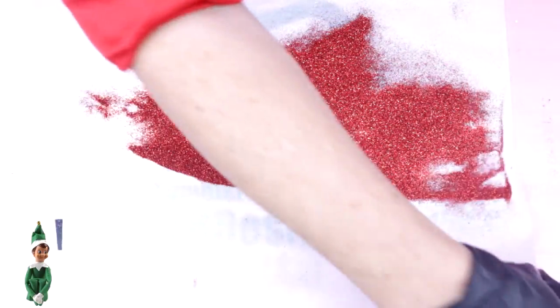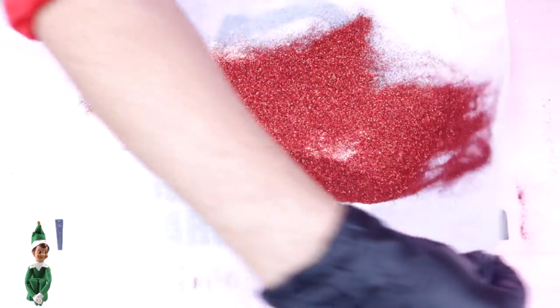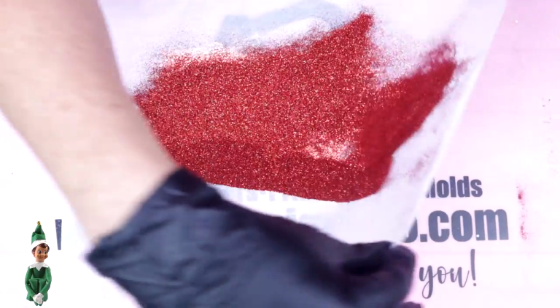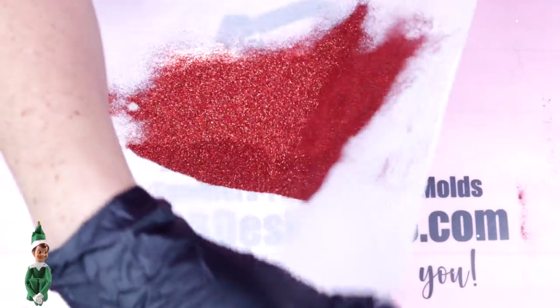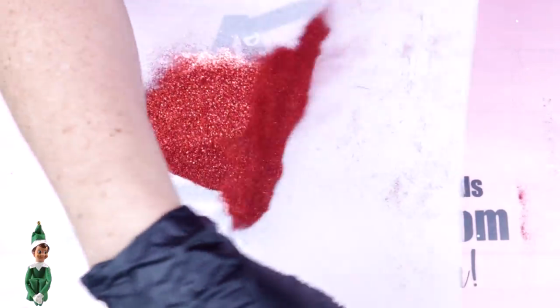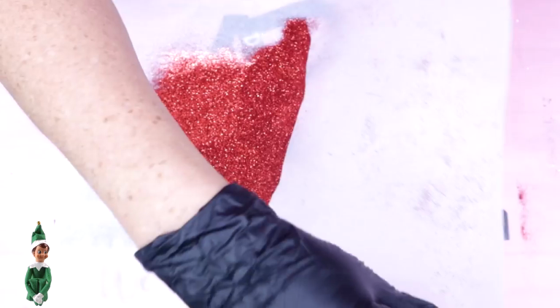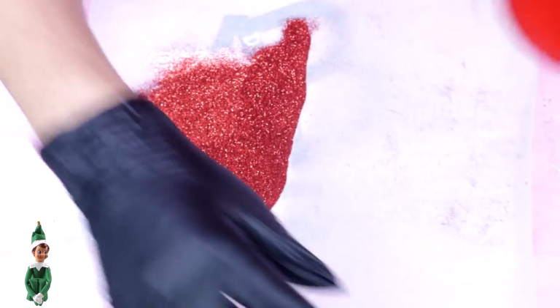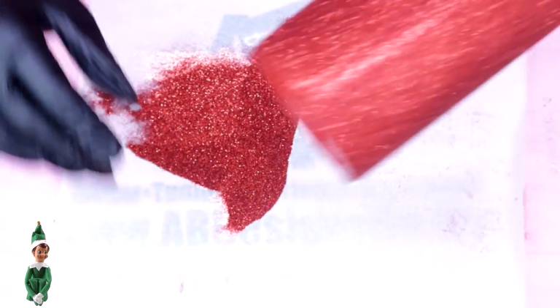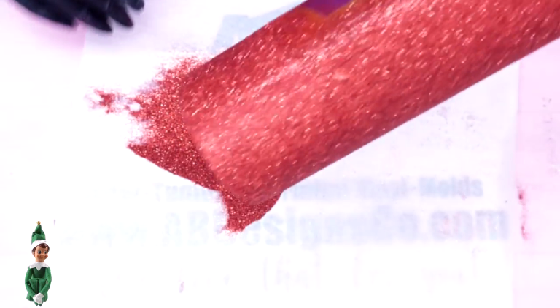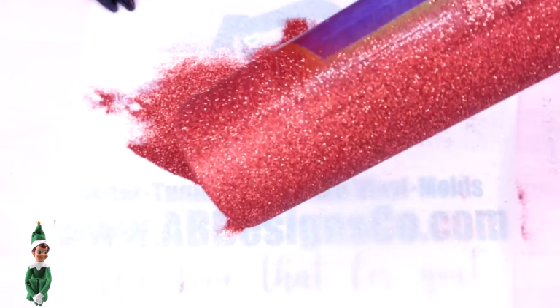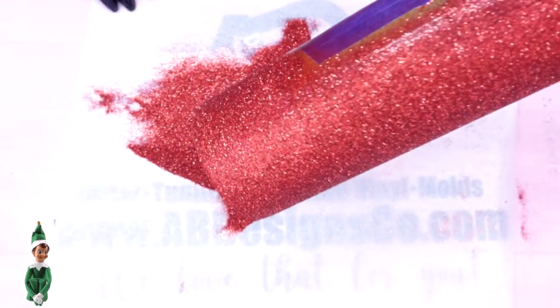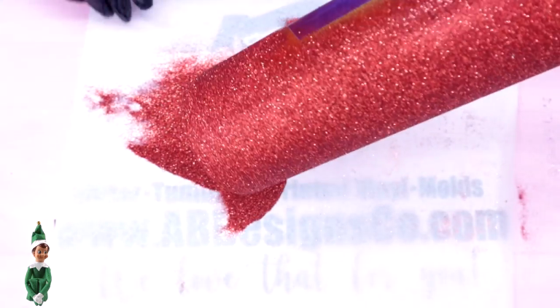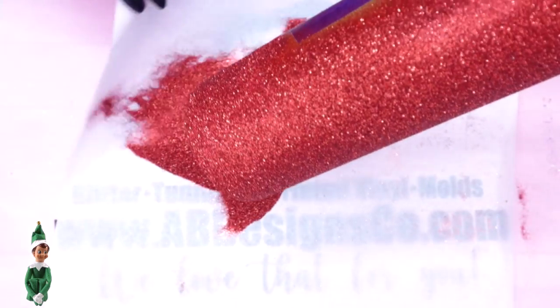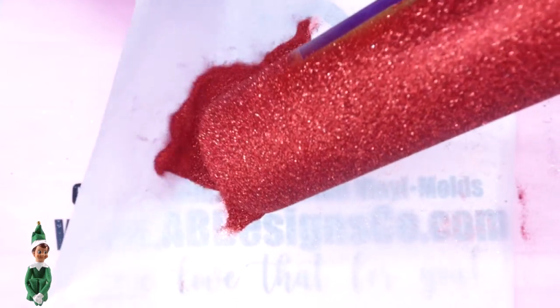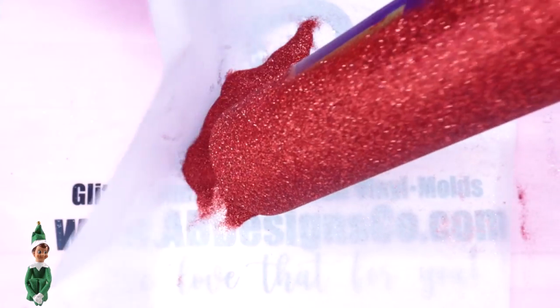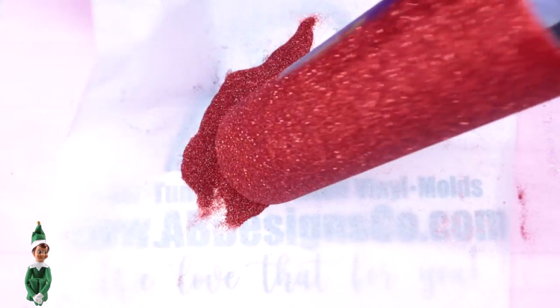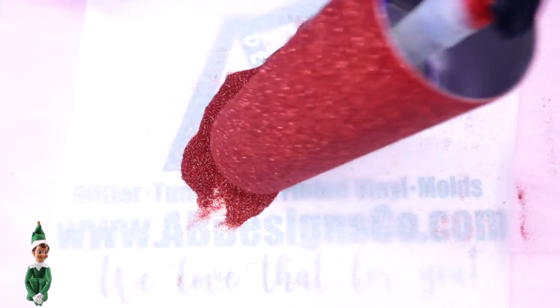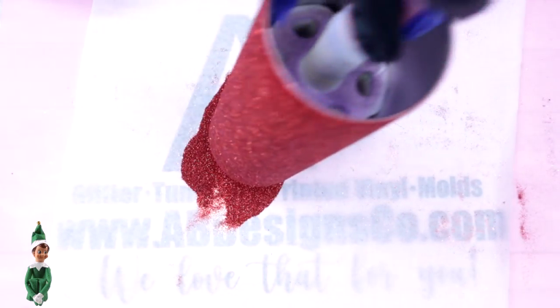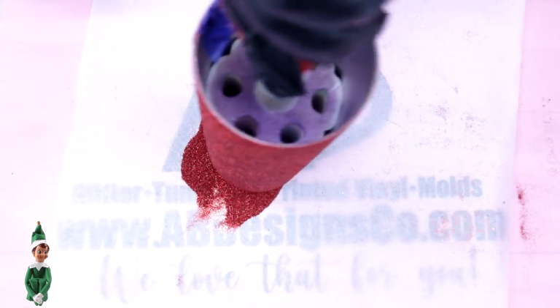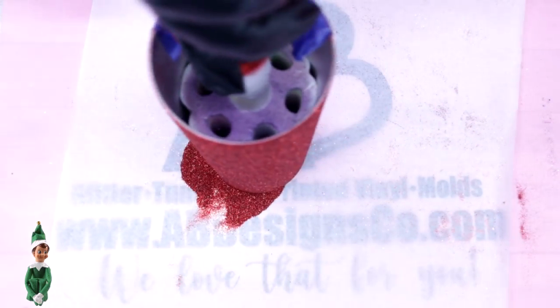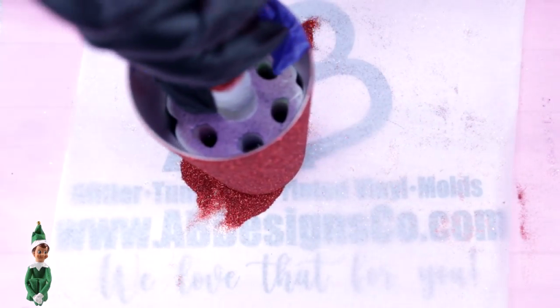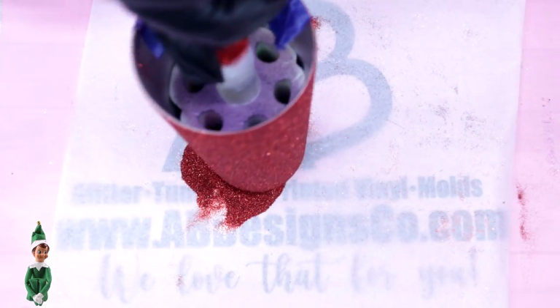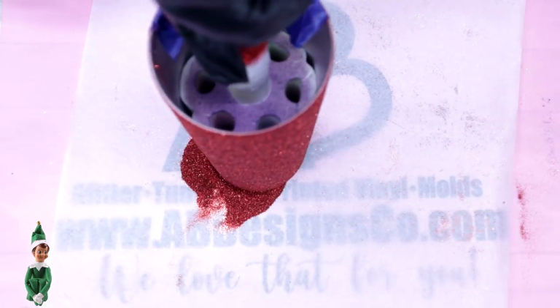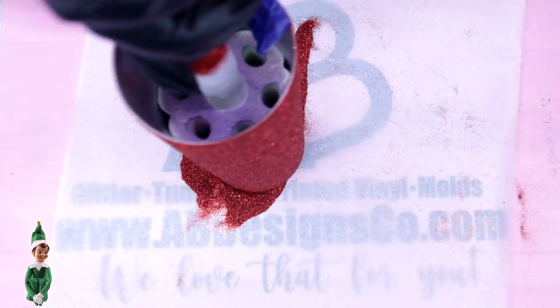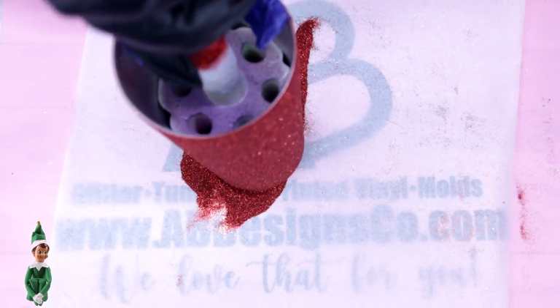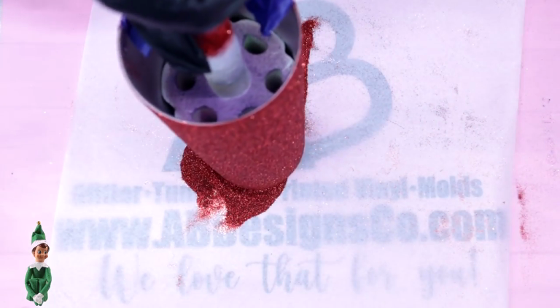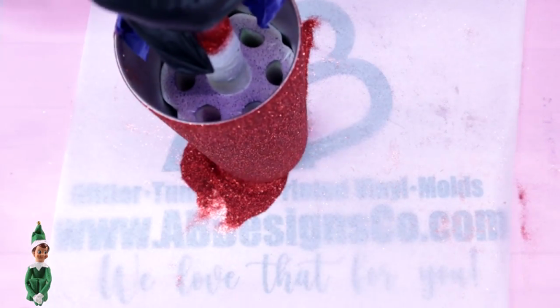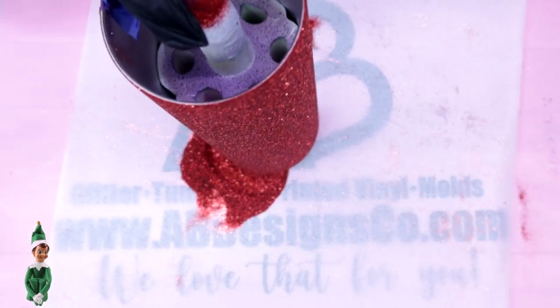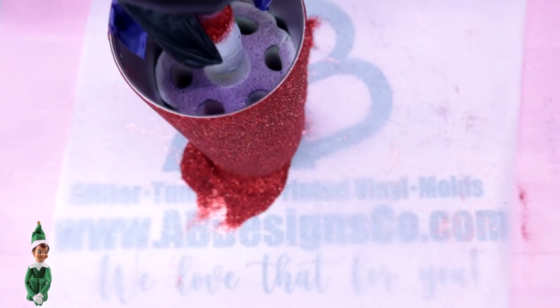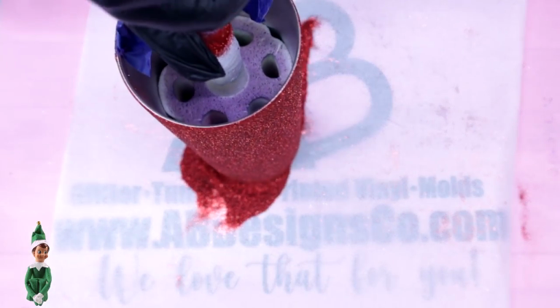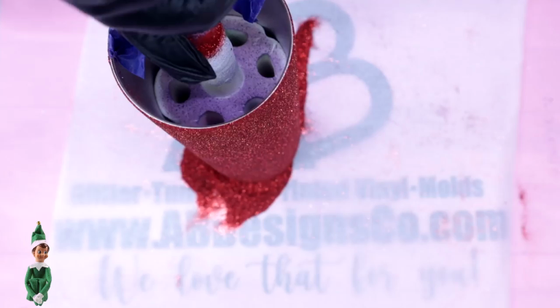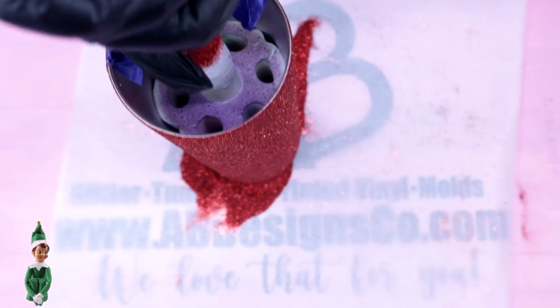Make sure you don't forget the bottom of your tumbler, and then you're going to want to tap off any and all excess glitter.